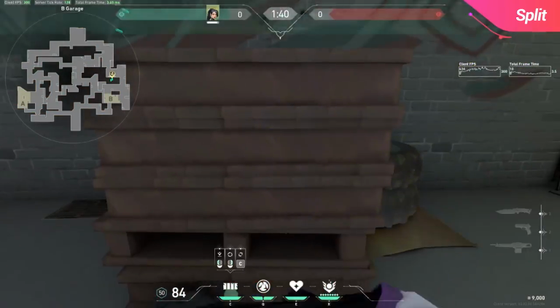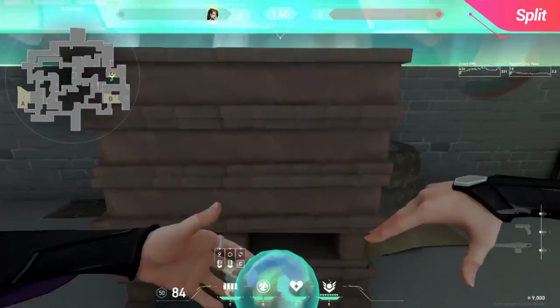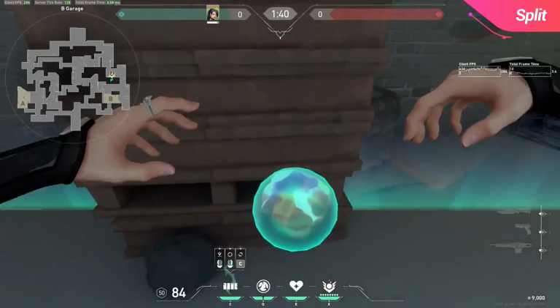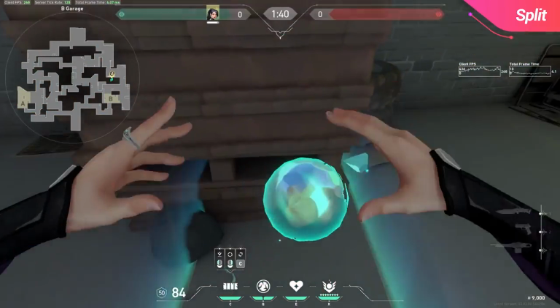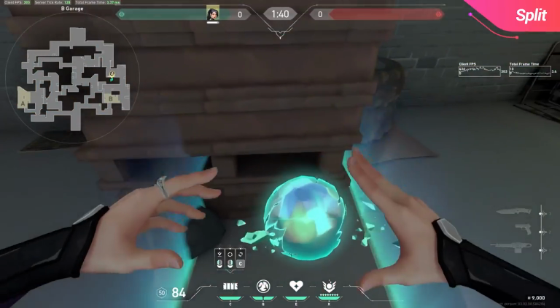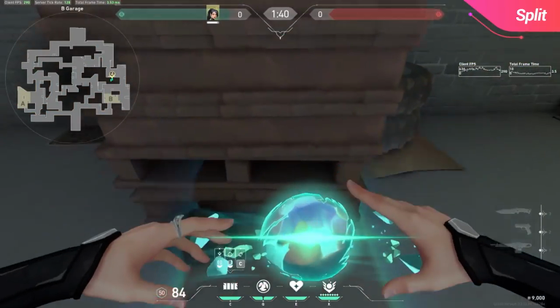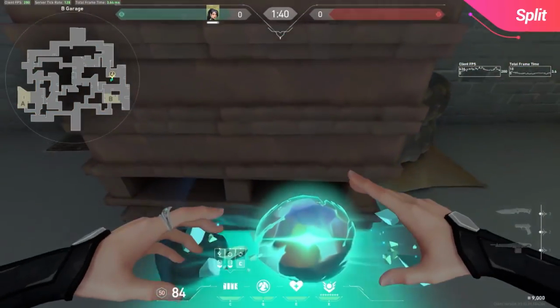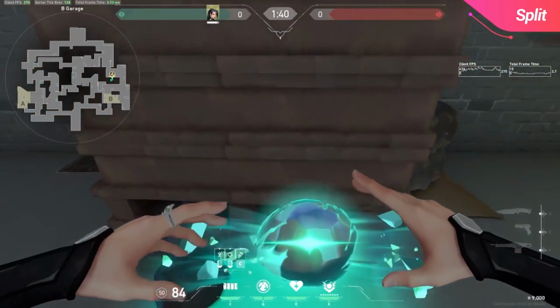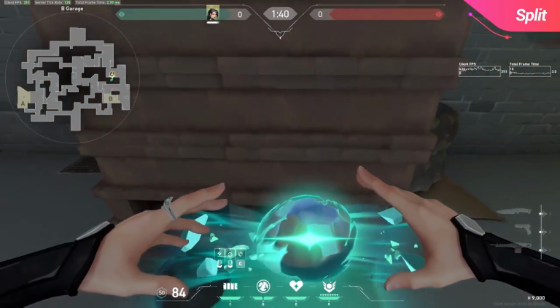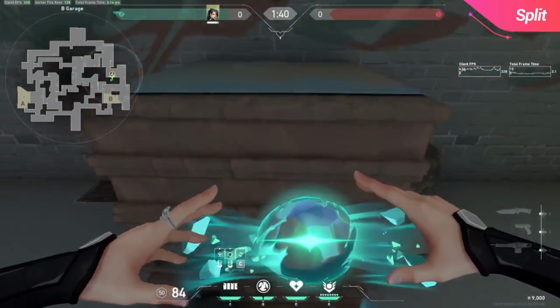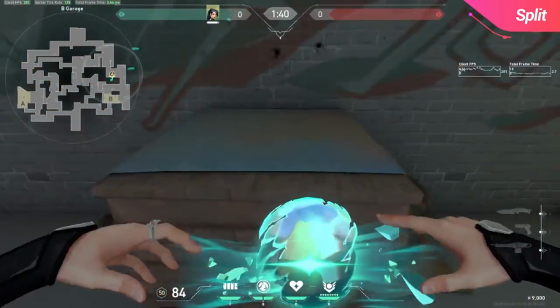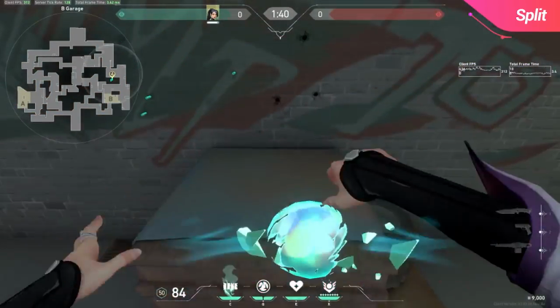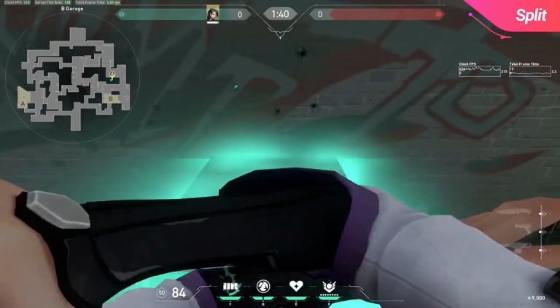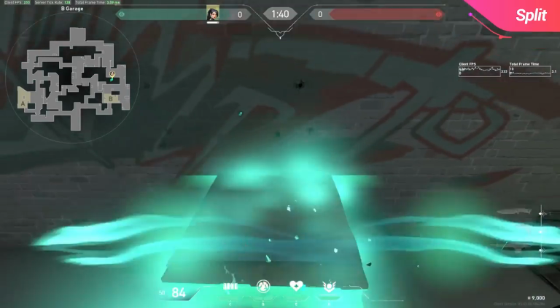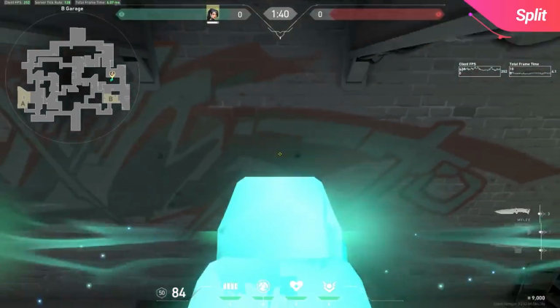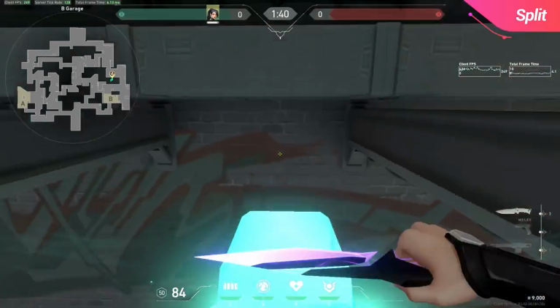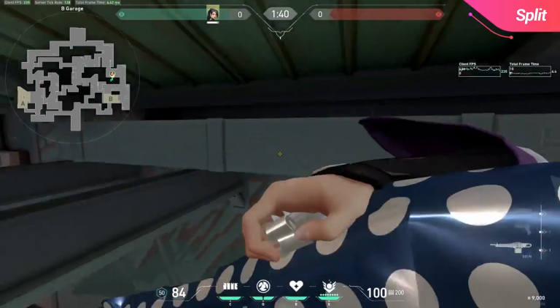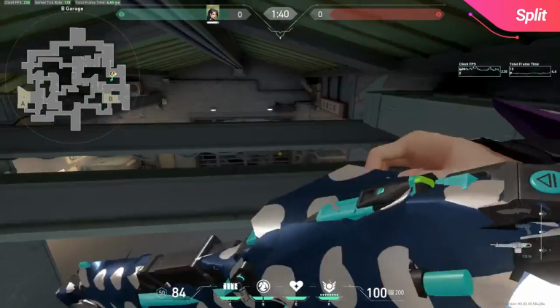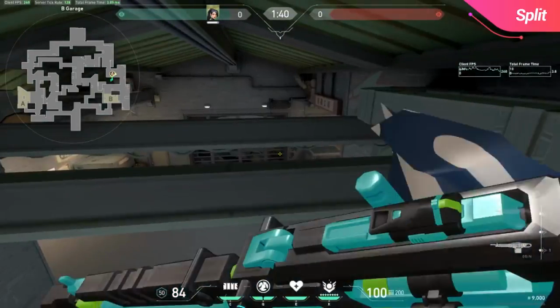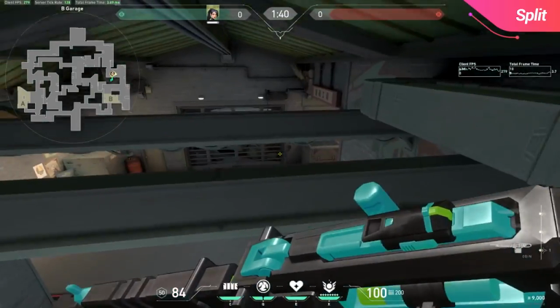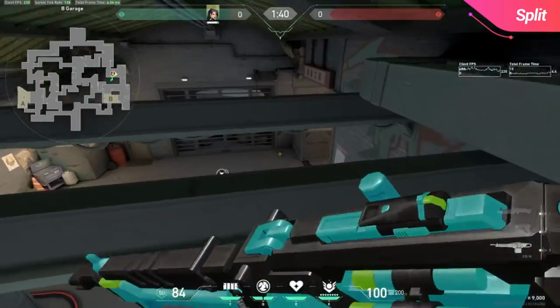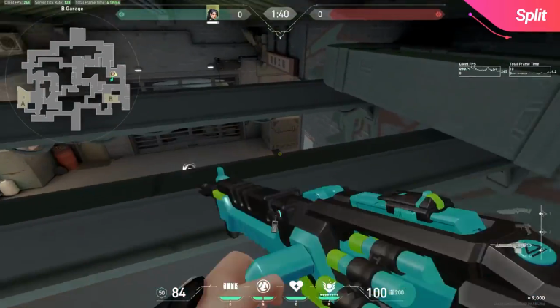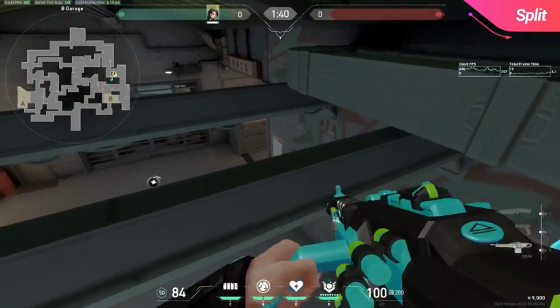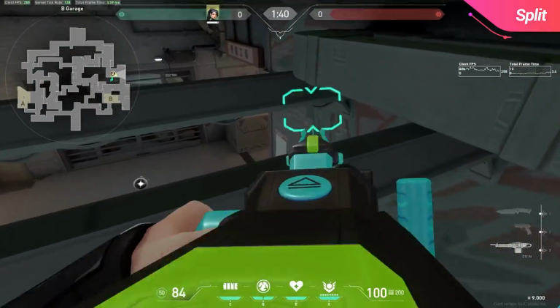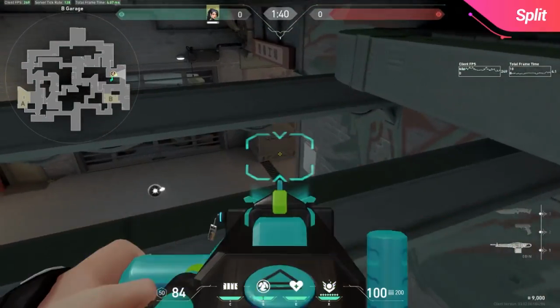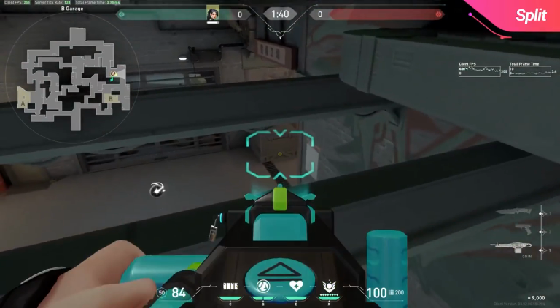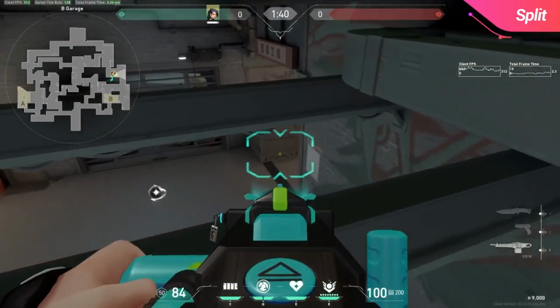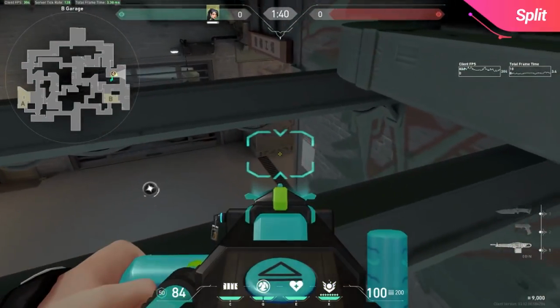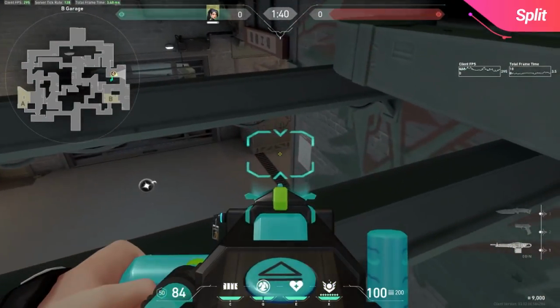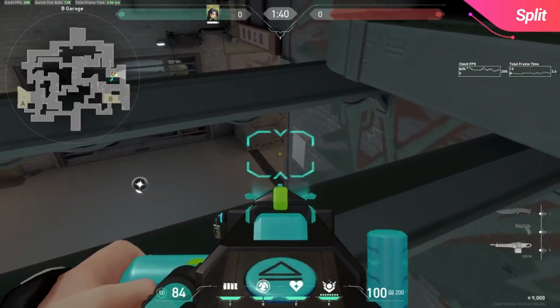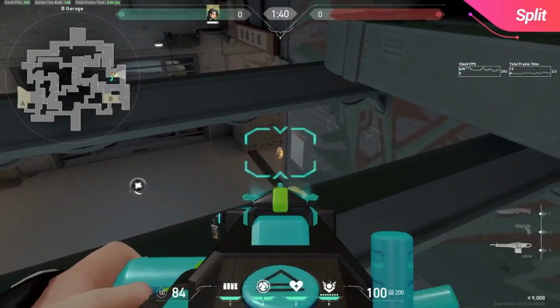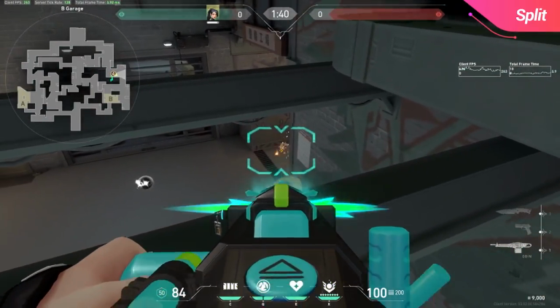Other than that for Split, here's a wall you can do in B main that has a cool sight line. It's not very usable, but I like how it looks.